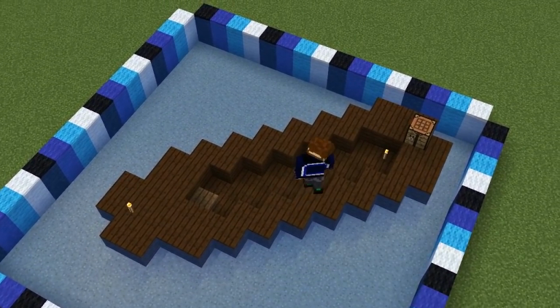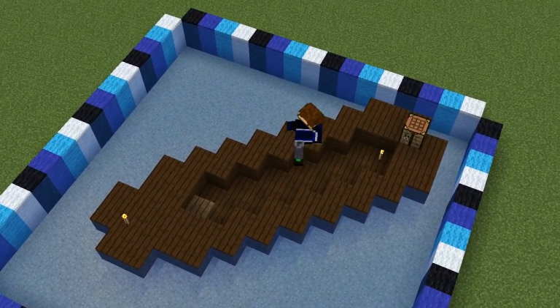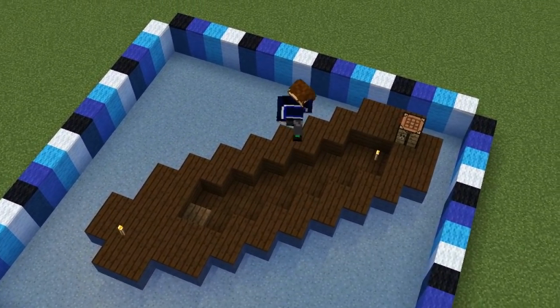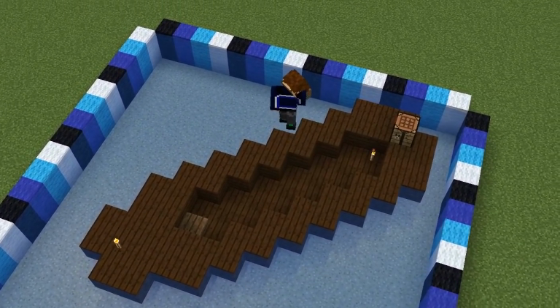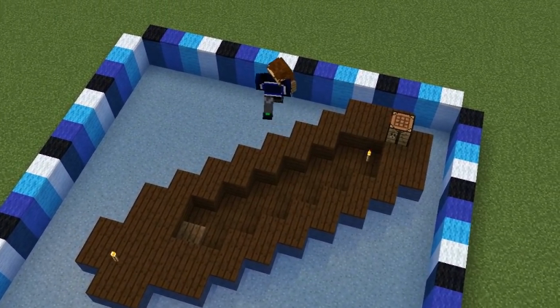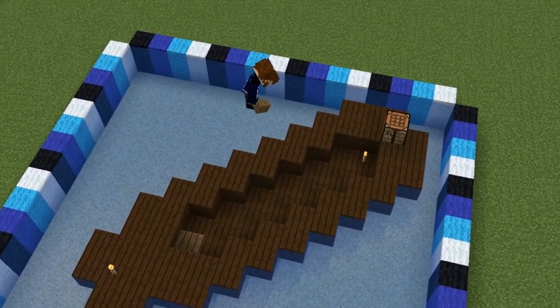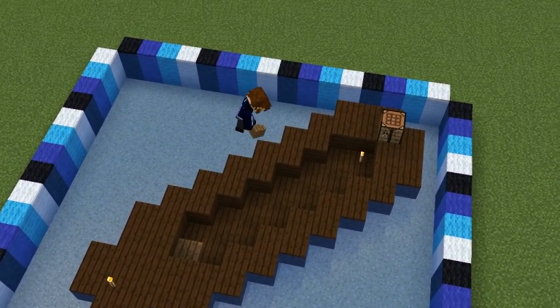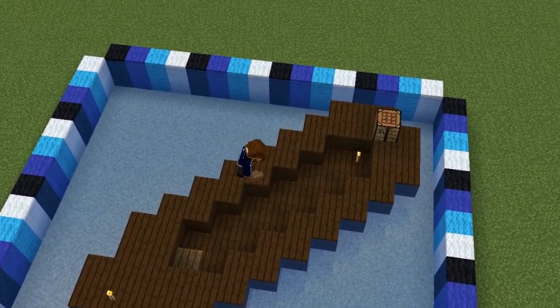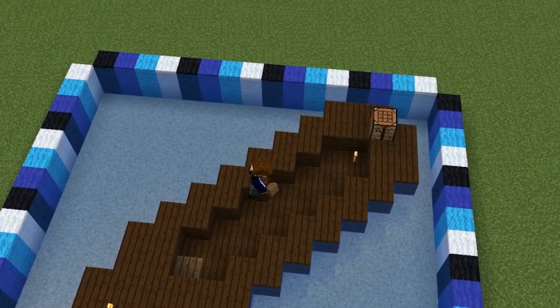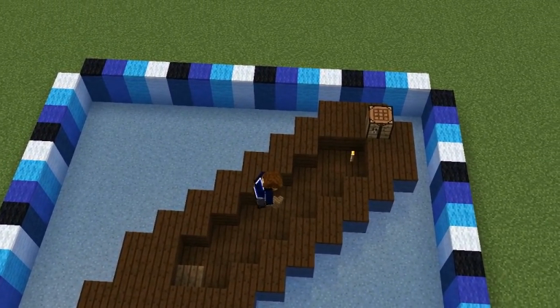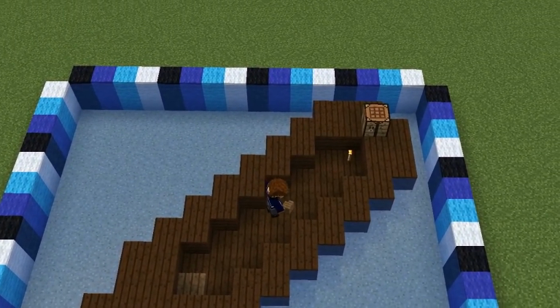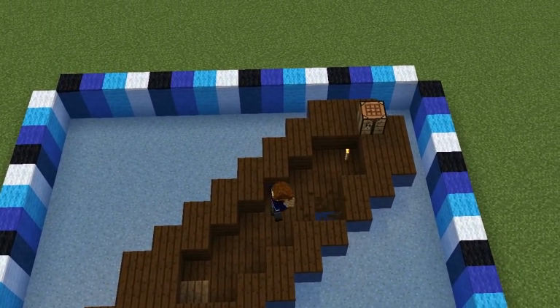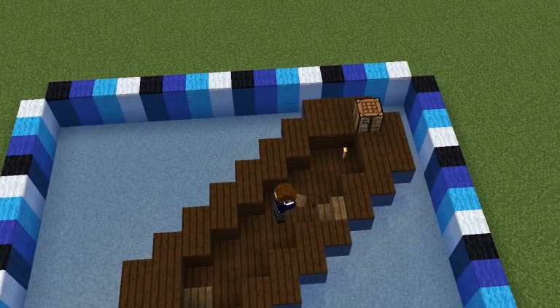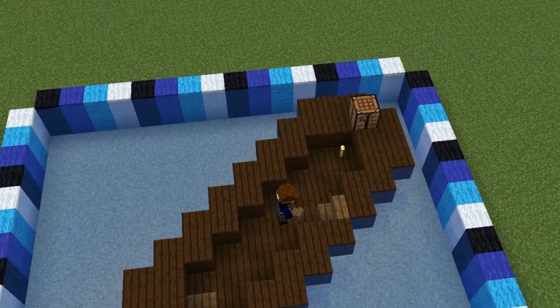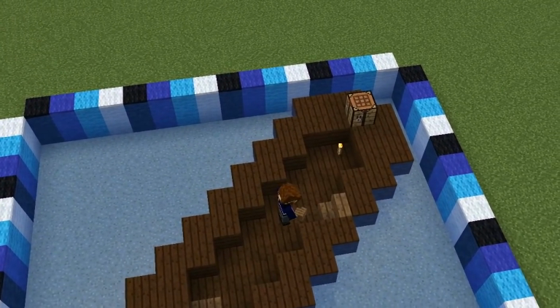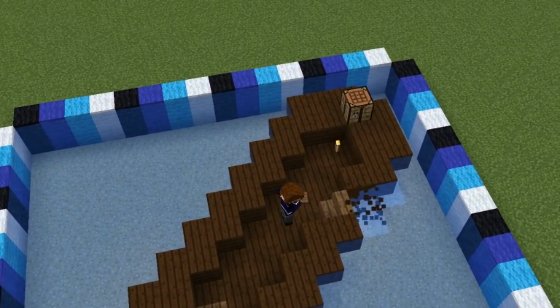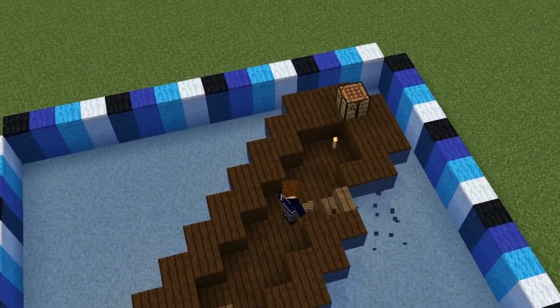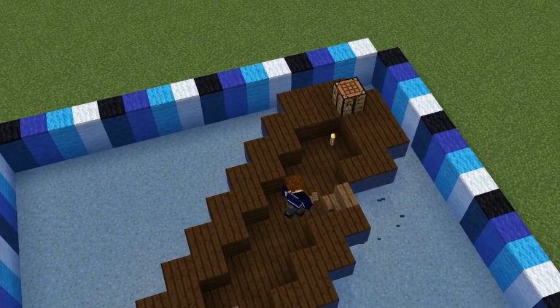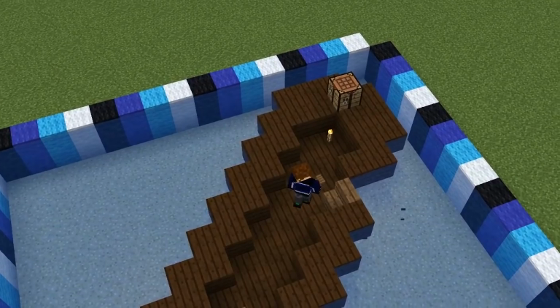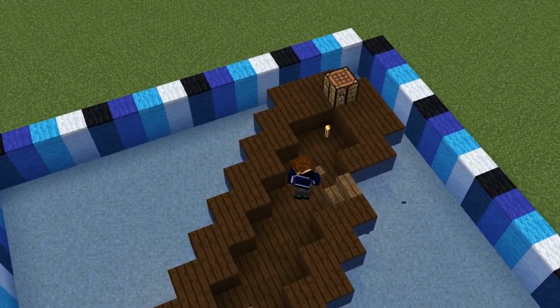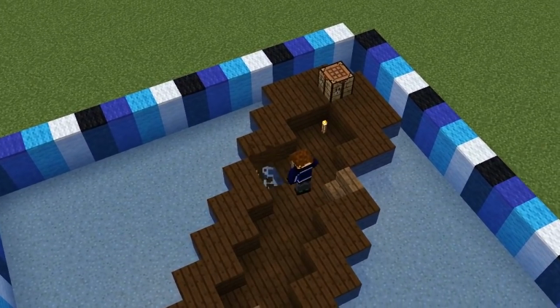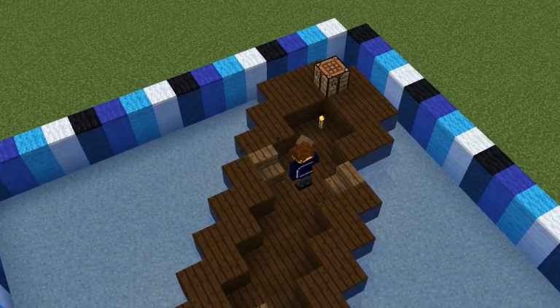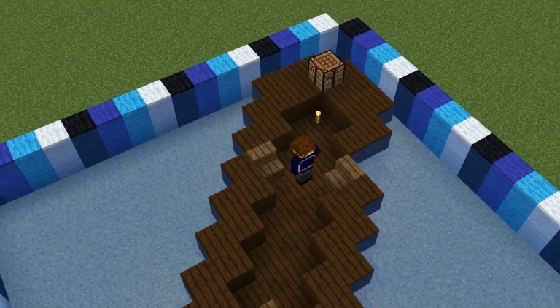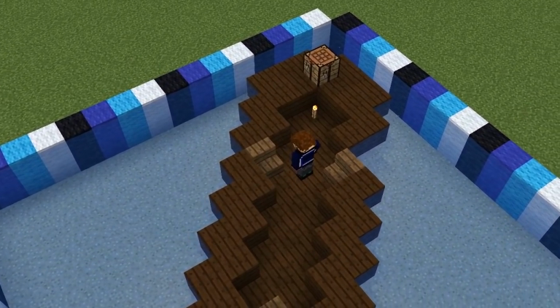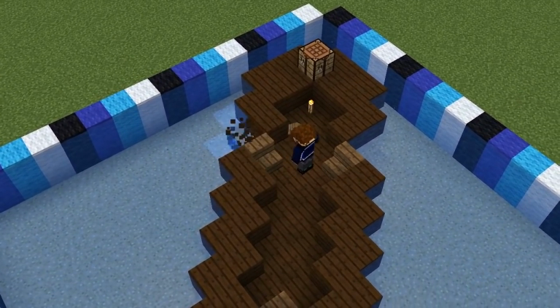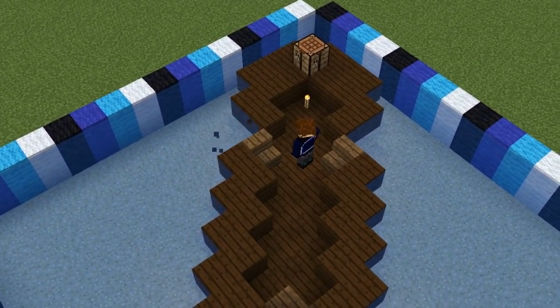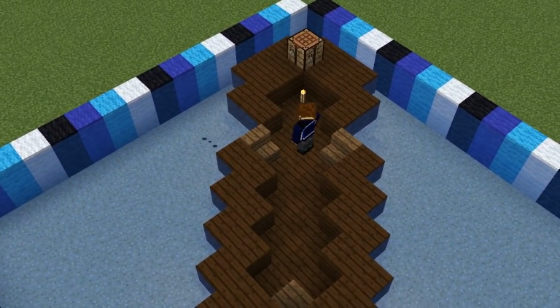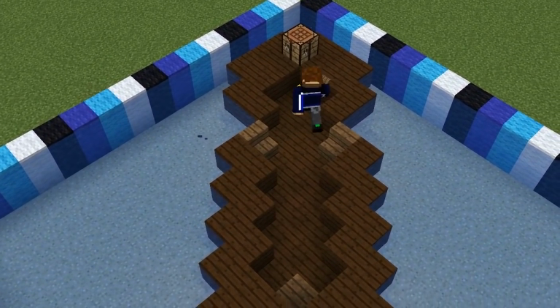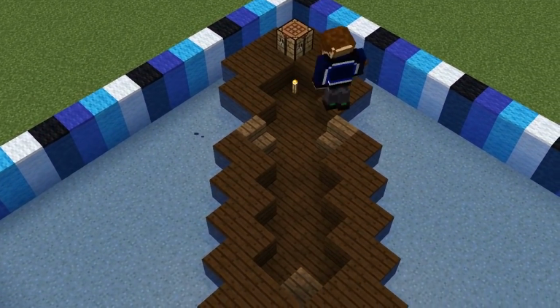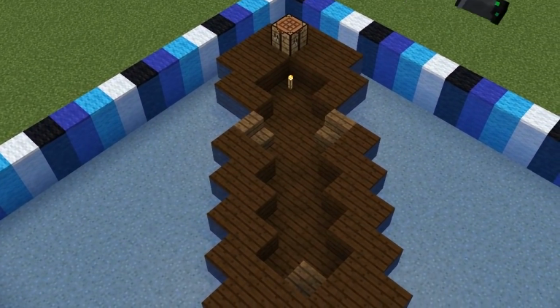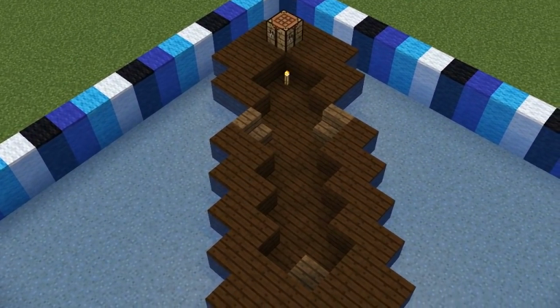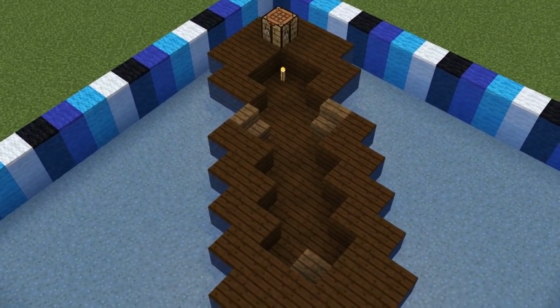Two blocks along the diagonal here, swap out the planks for a spruce stair and remove the block behind it, making a narrower section here at the back.